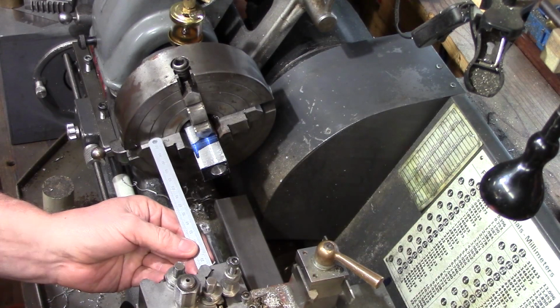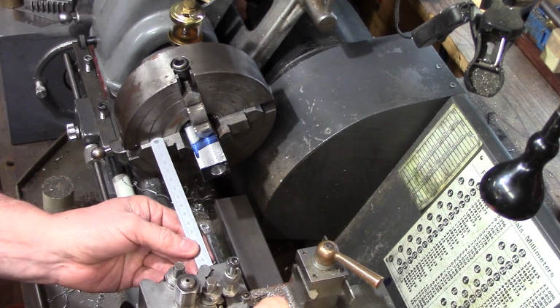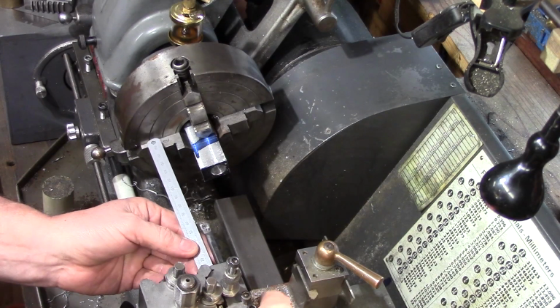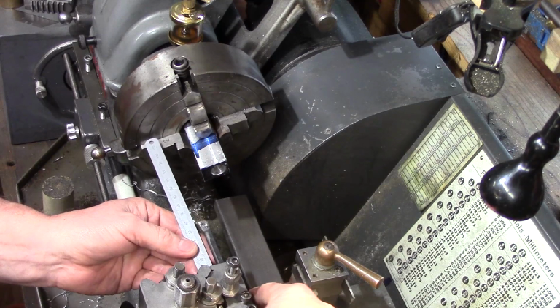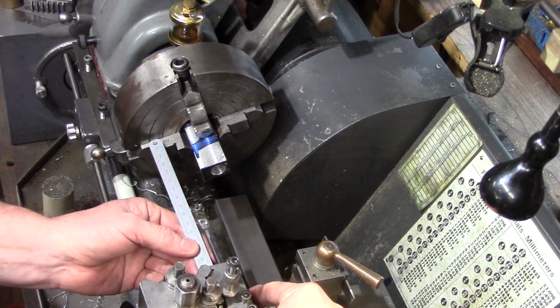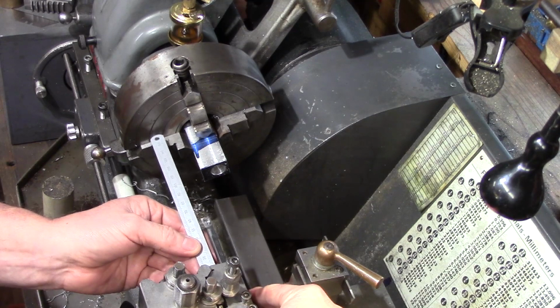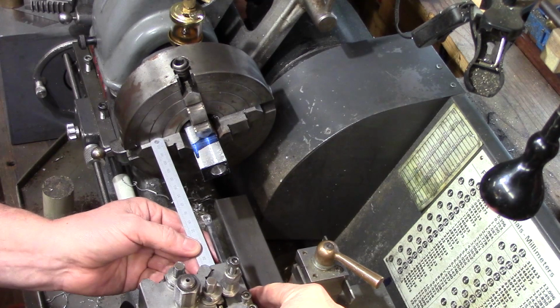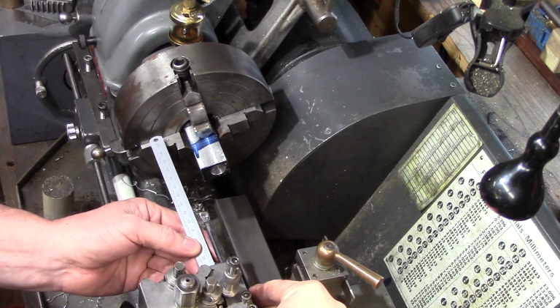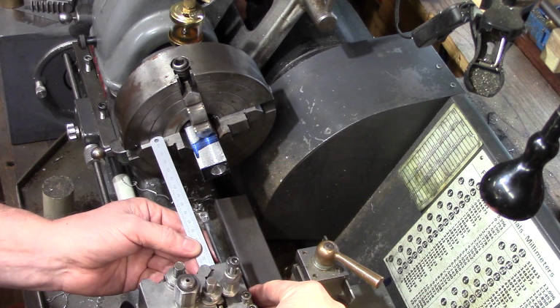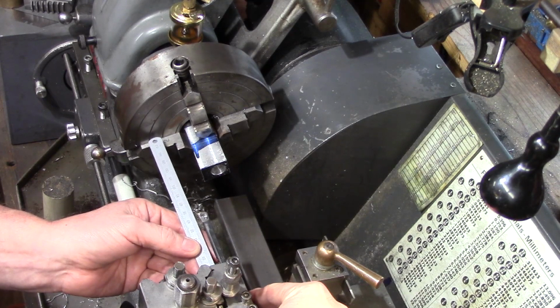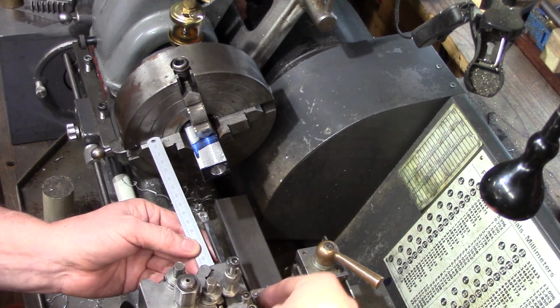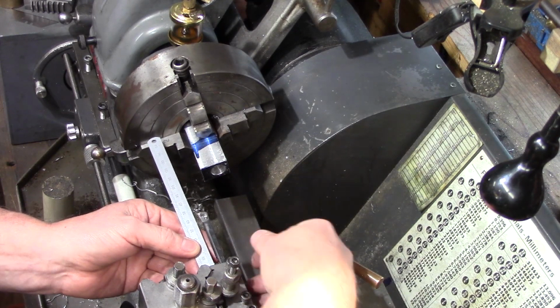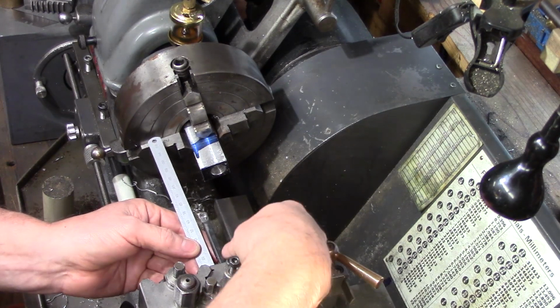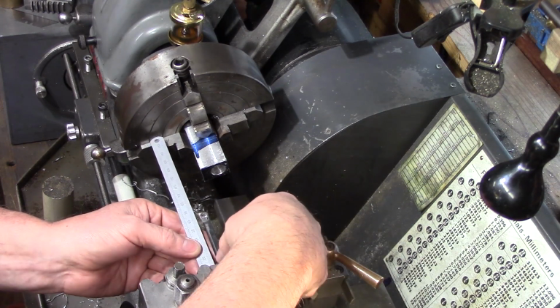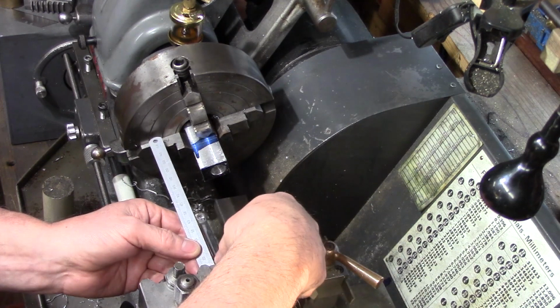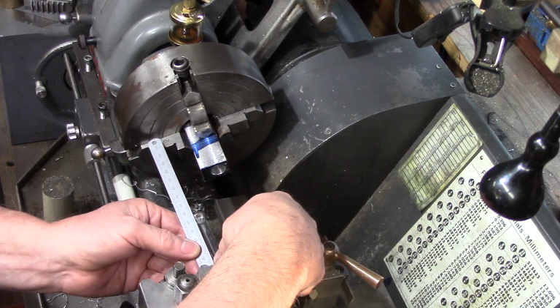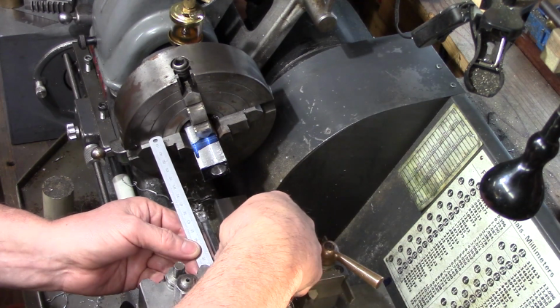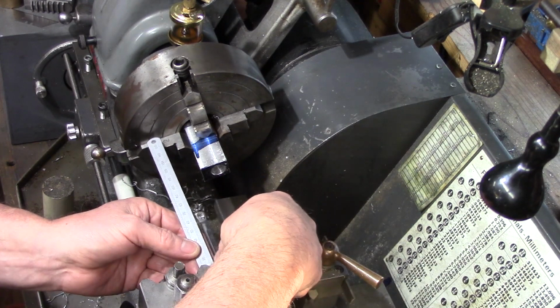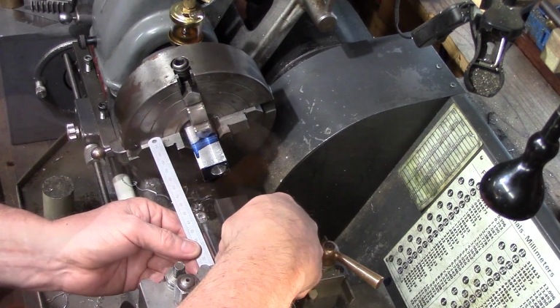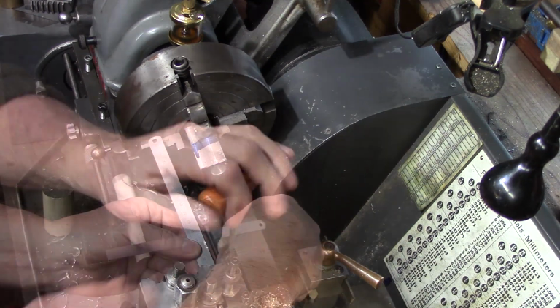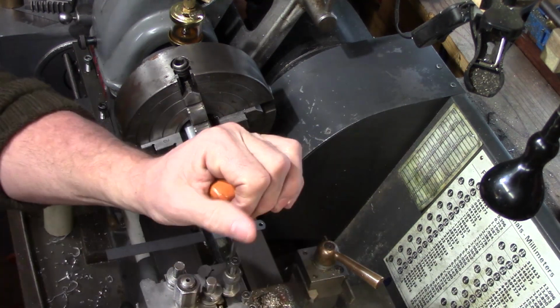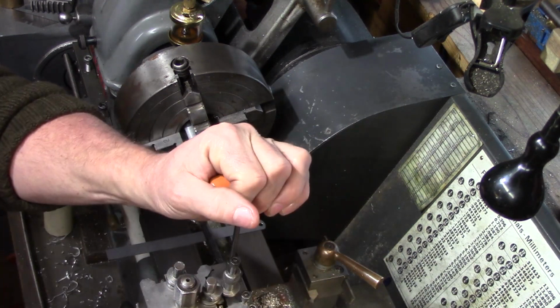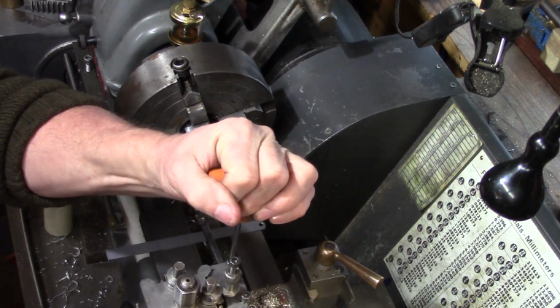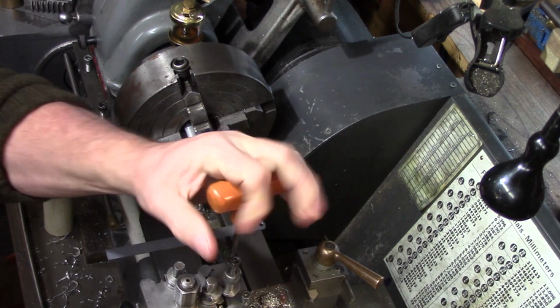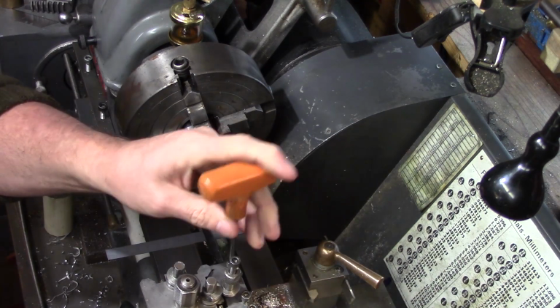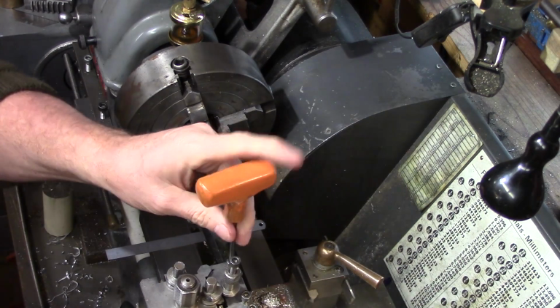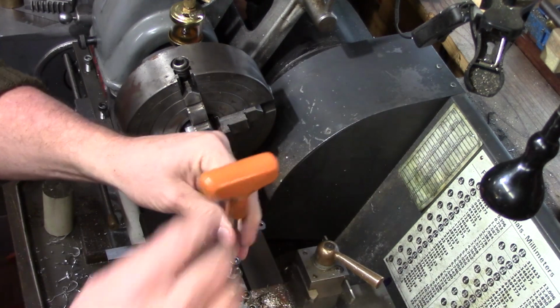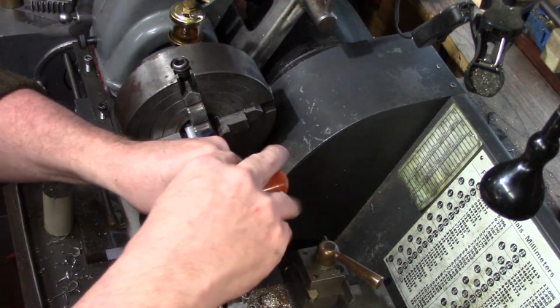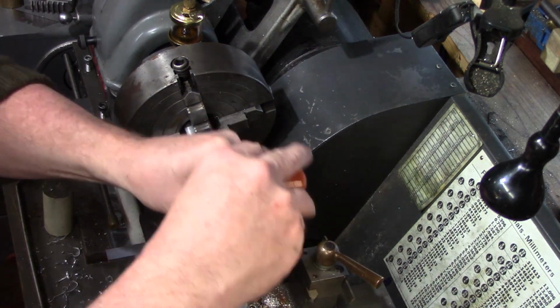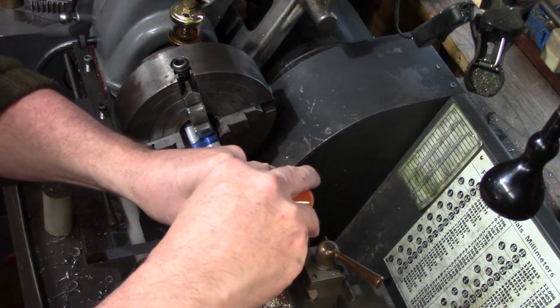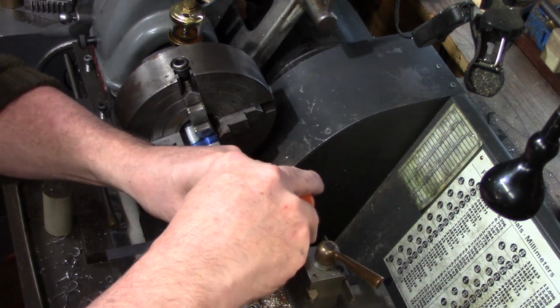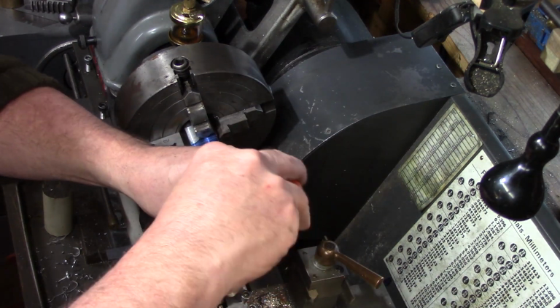The boring bar was set in the tool post and adjusted so it would reach through the block, and then this was bored out to size.